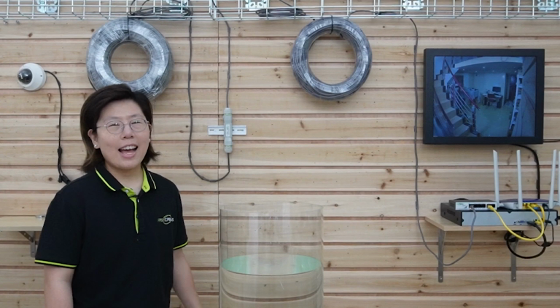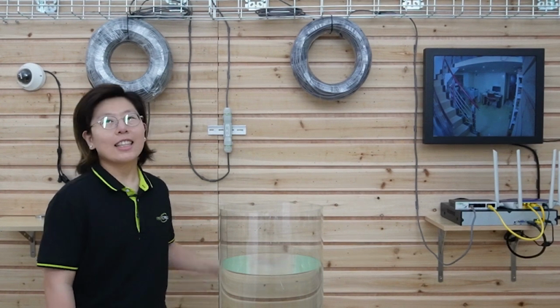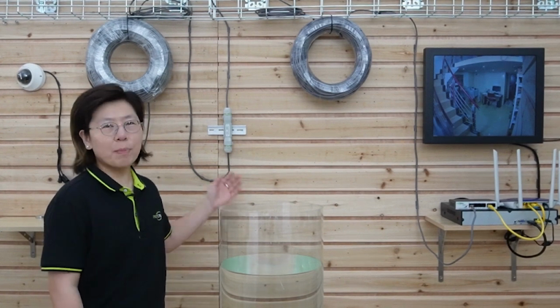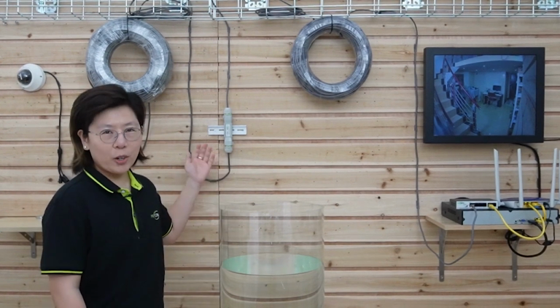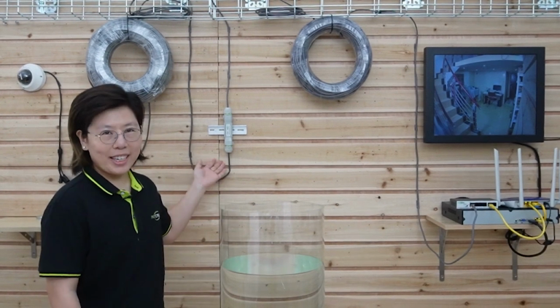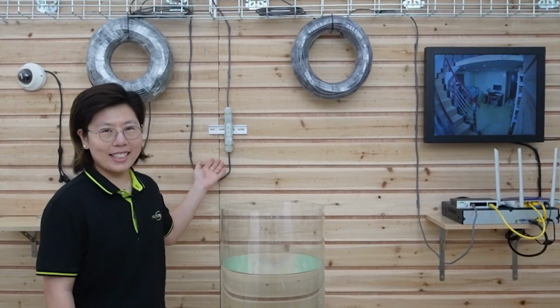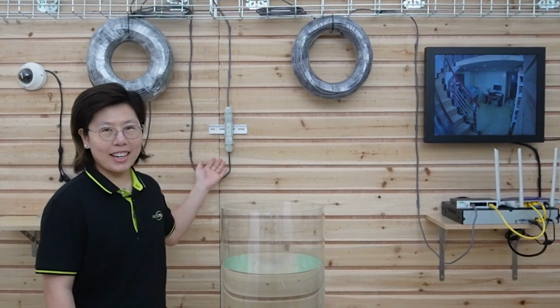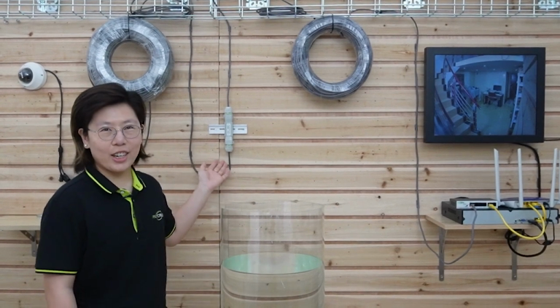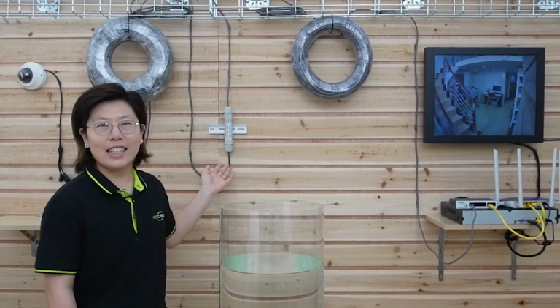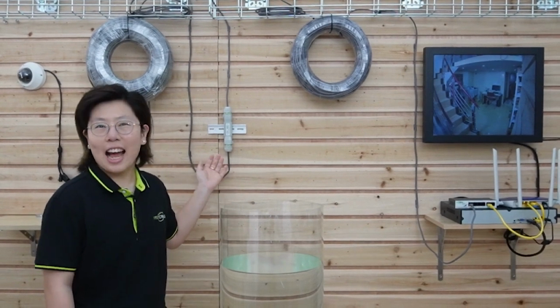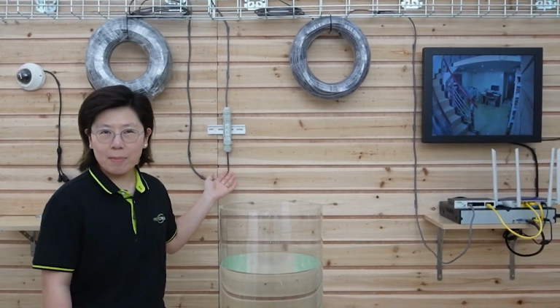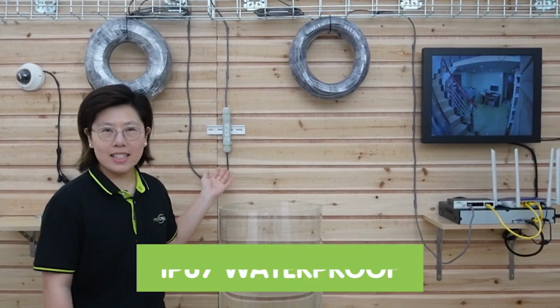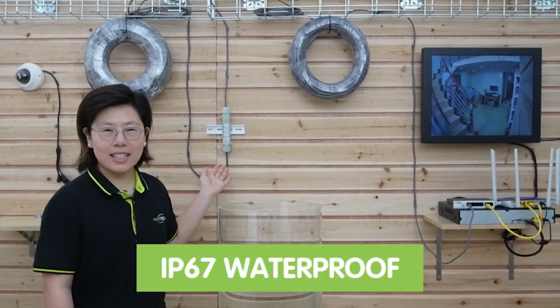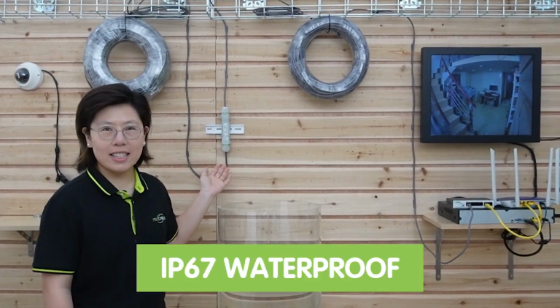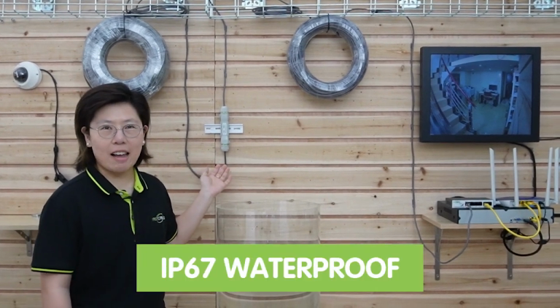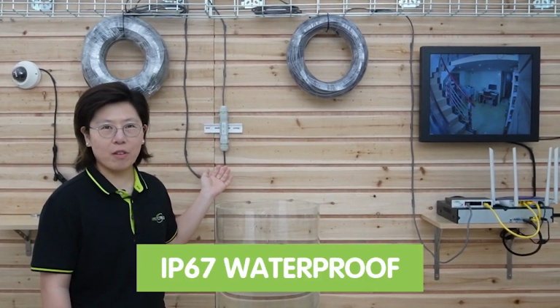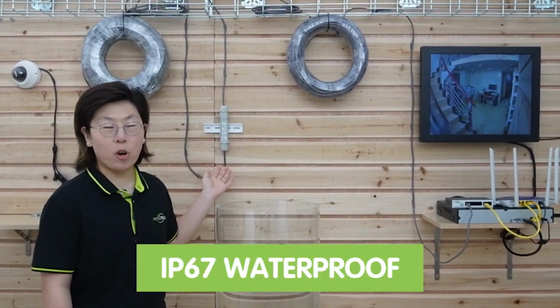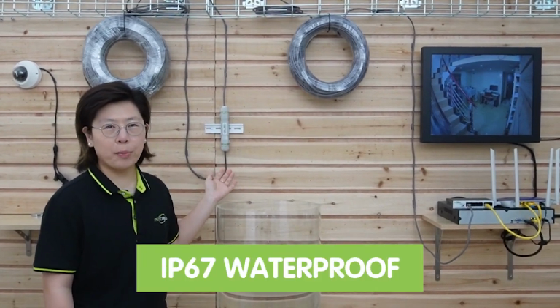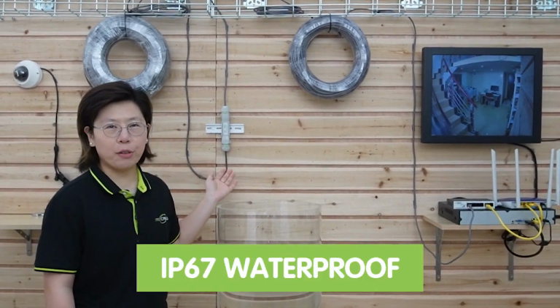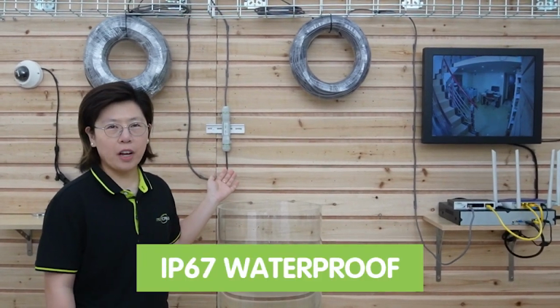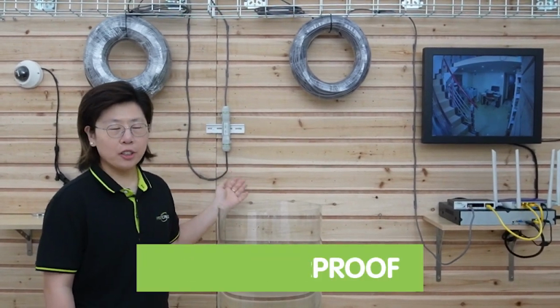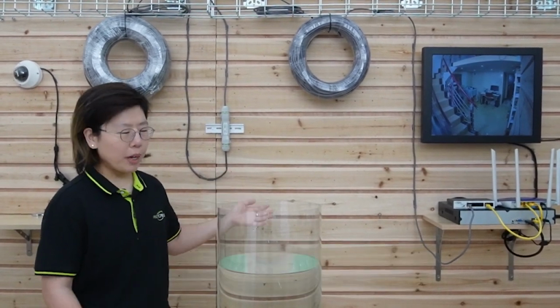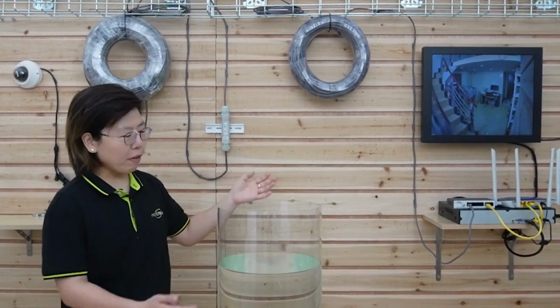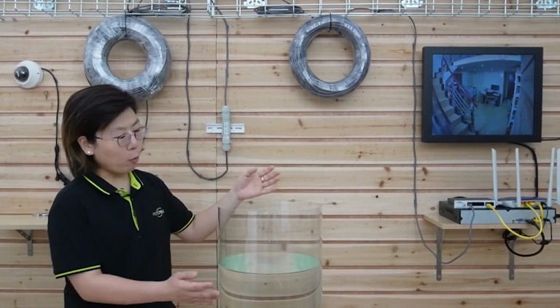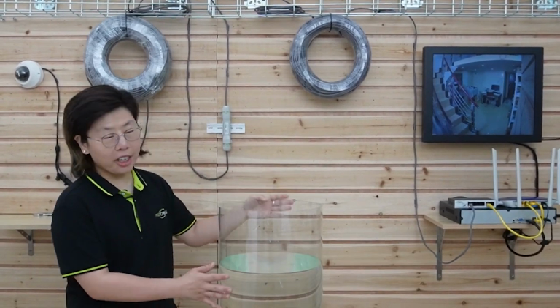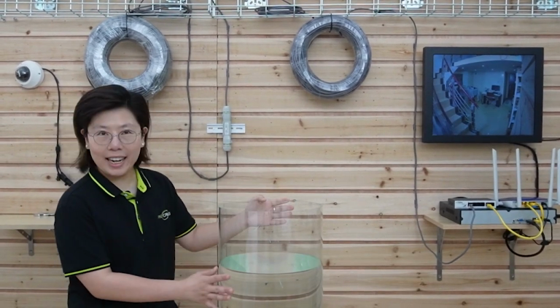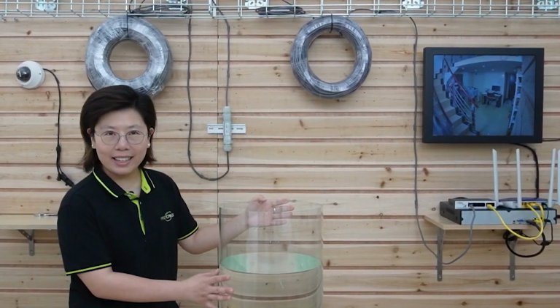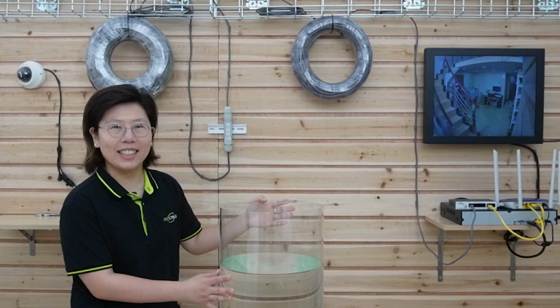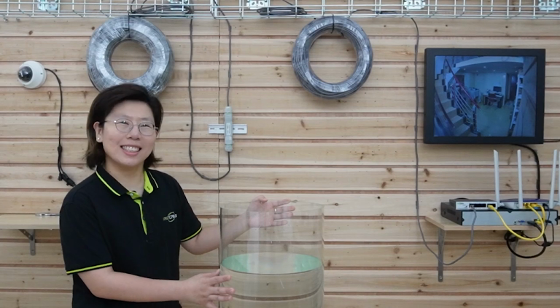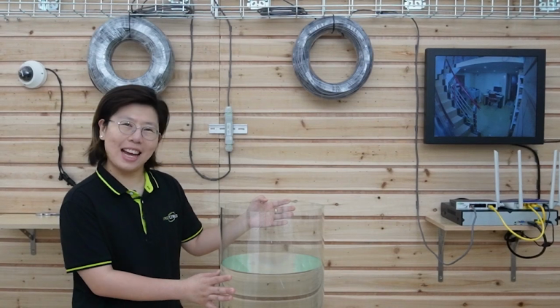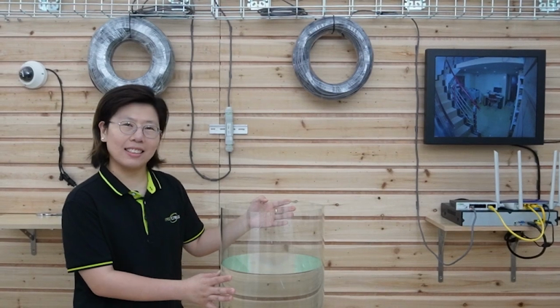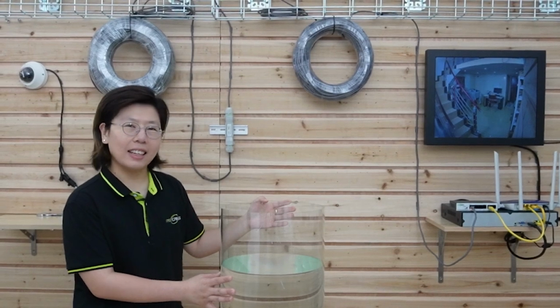This PoE extender is IP67 waterproof, so we have a water tank here to test it.